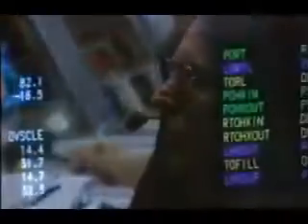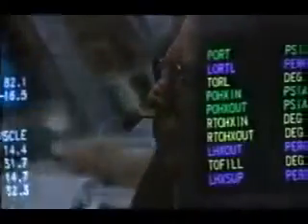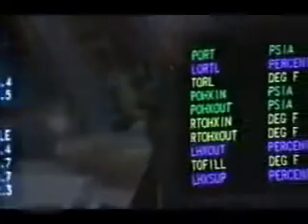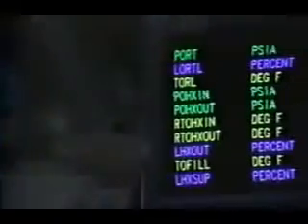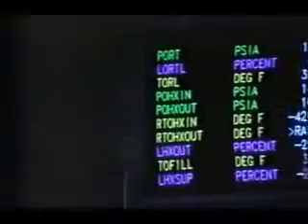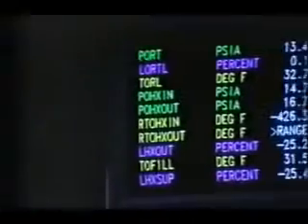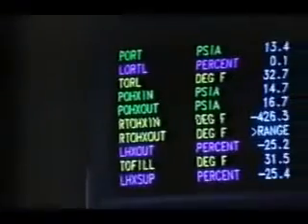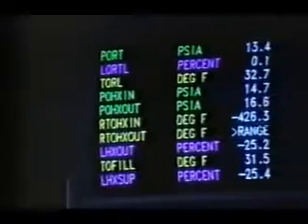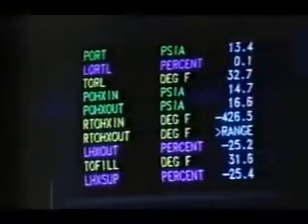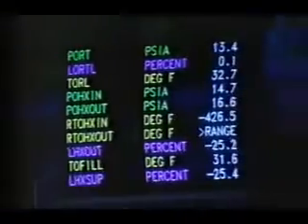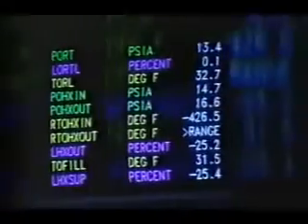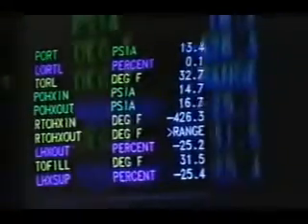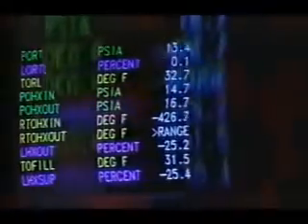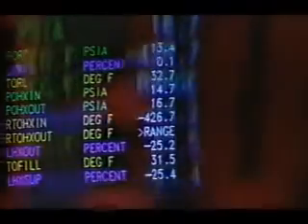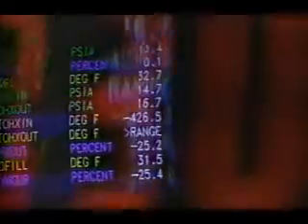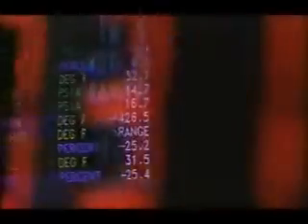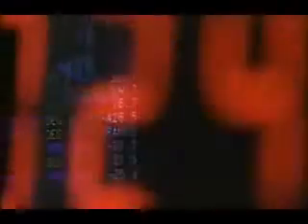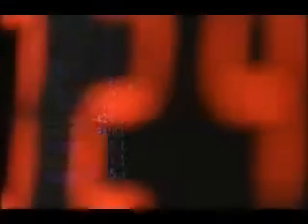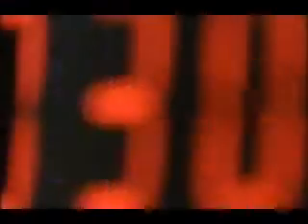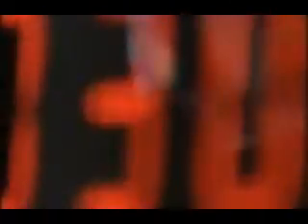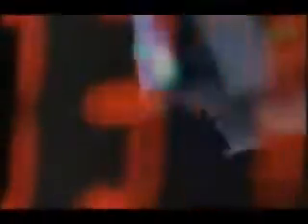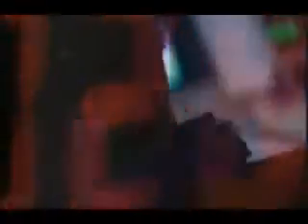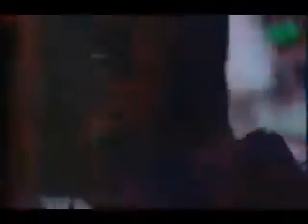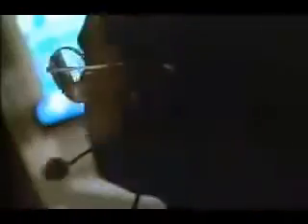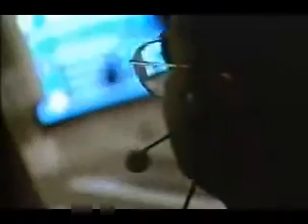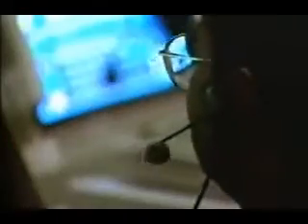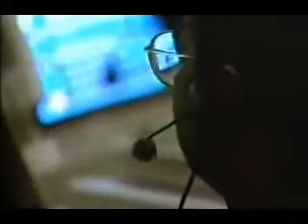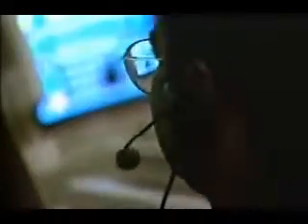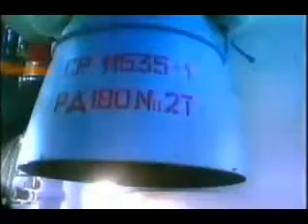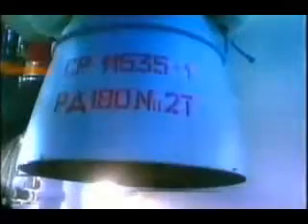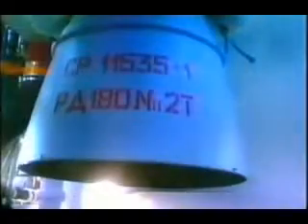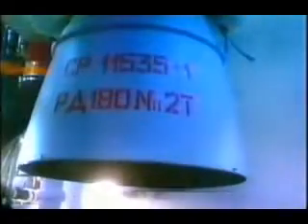Vehicle Electrical: go! Light Control: go! DCLS Monitor: go! Light Termination System: go! Telemetry: go! RF: go! Complex Systems Instrumentation.